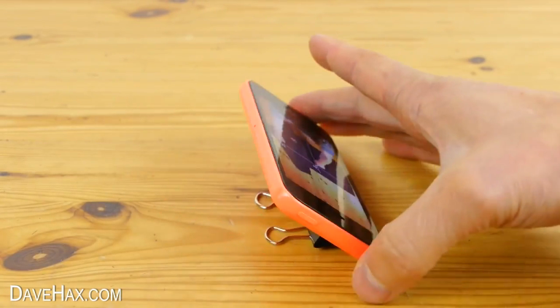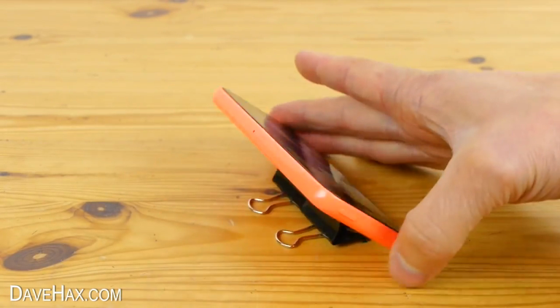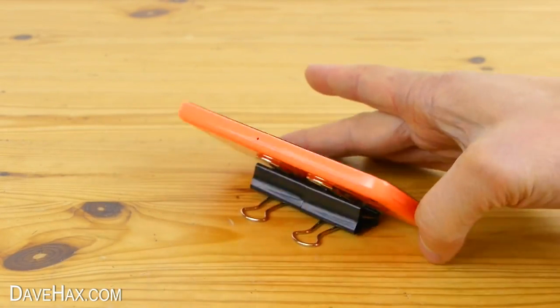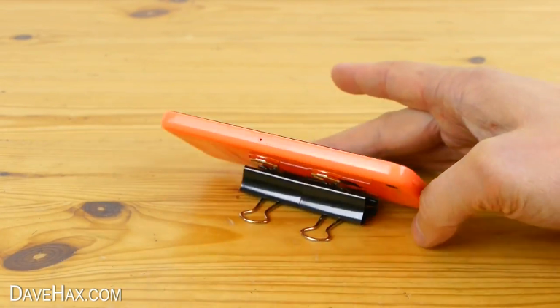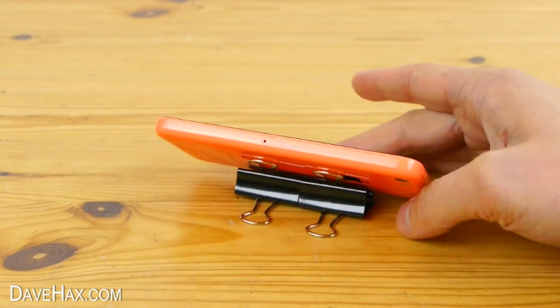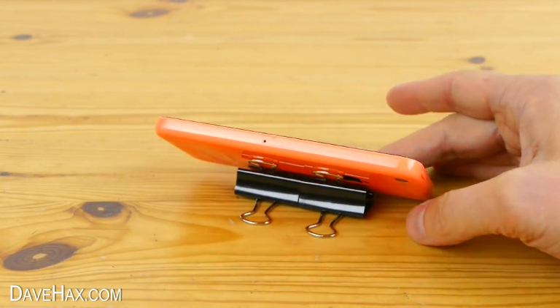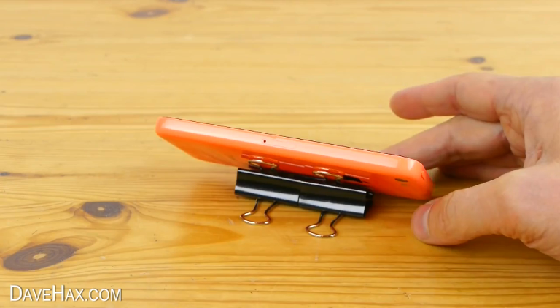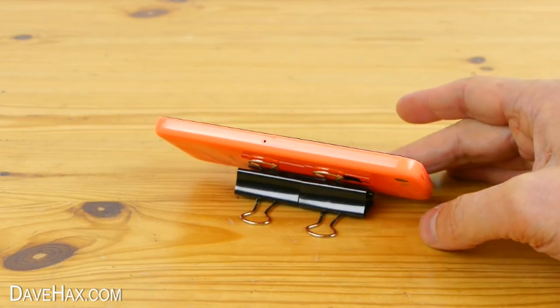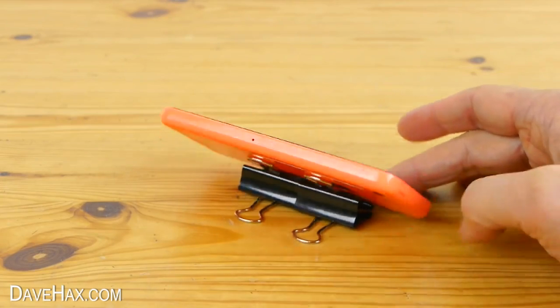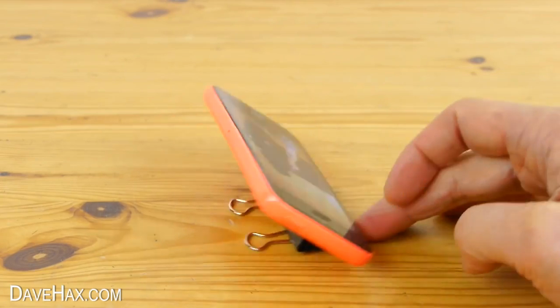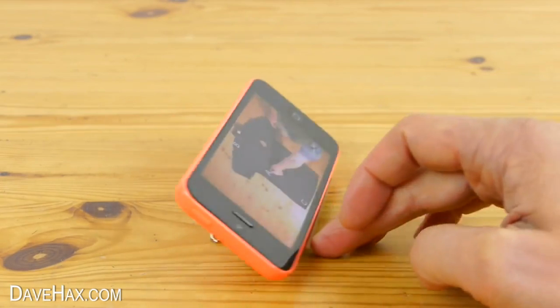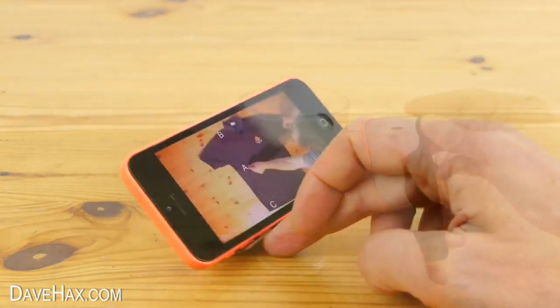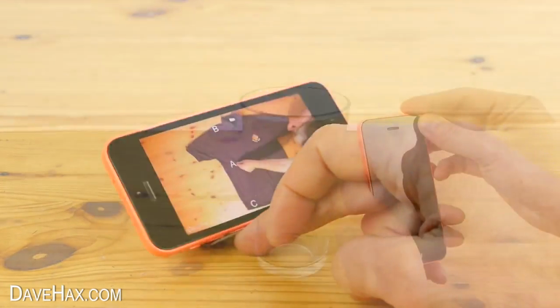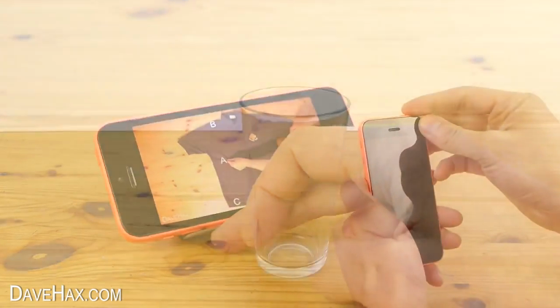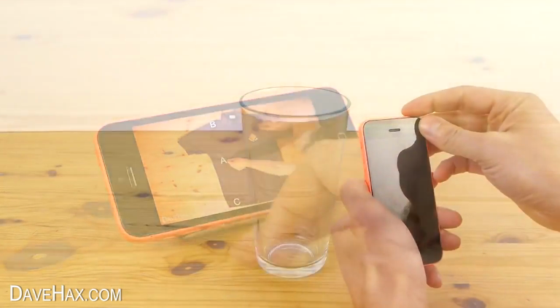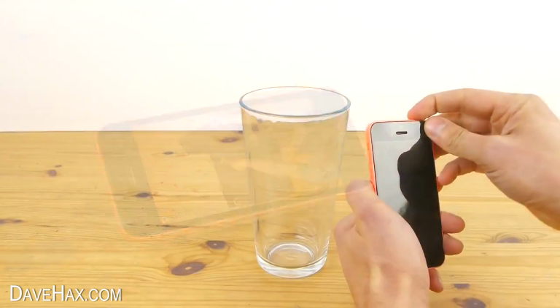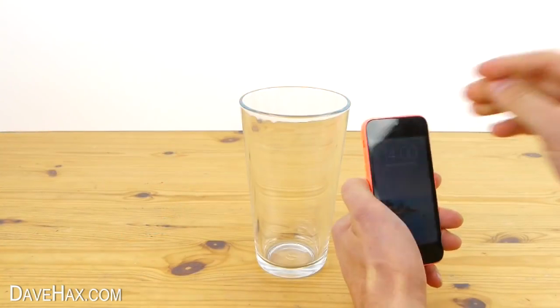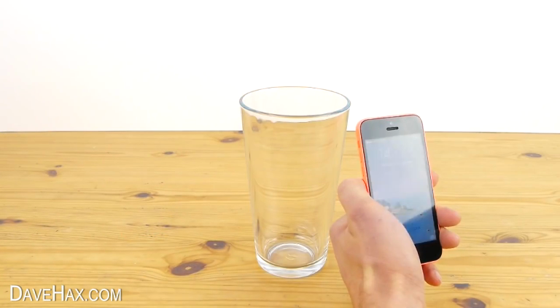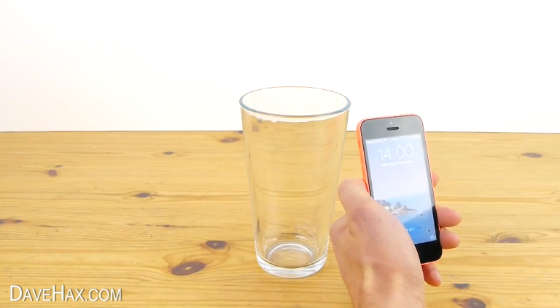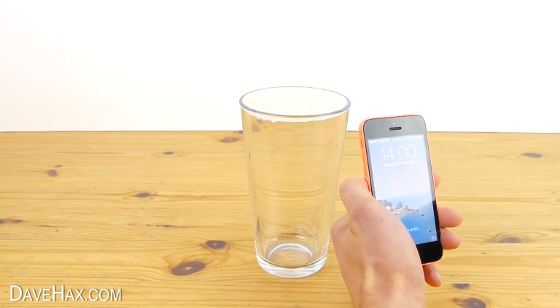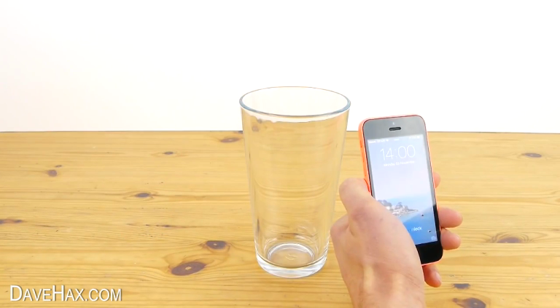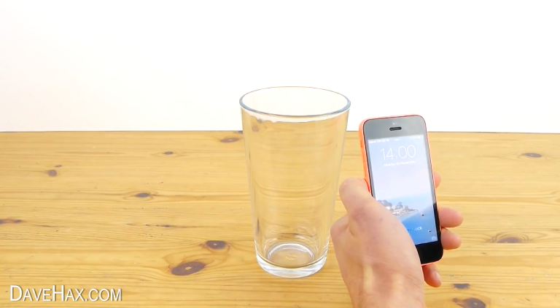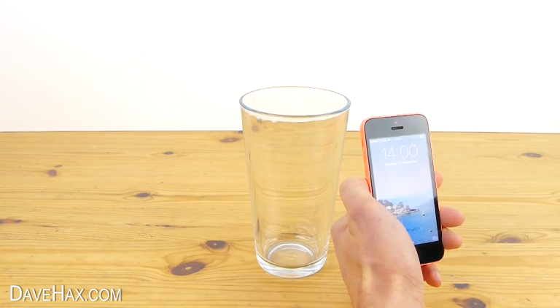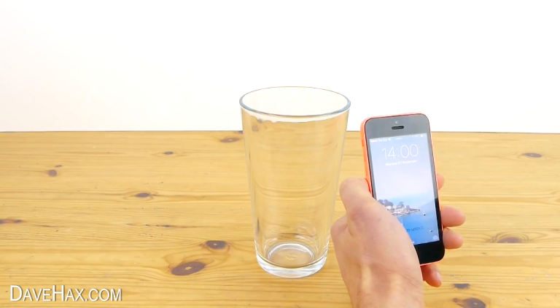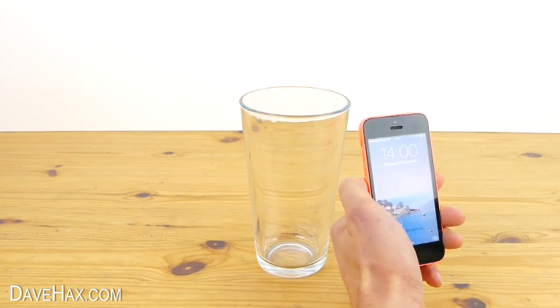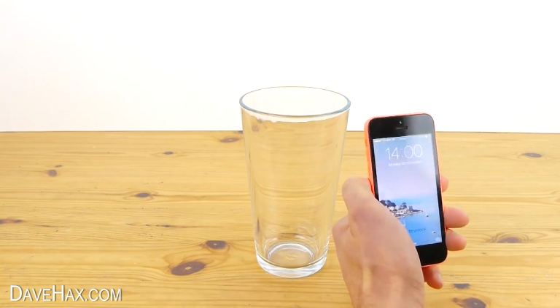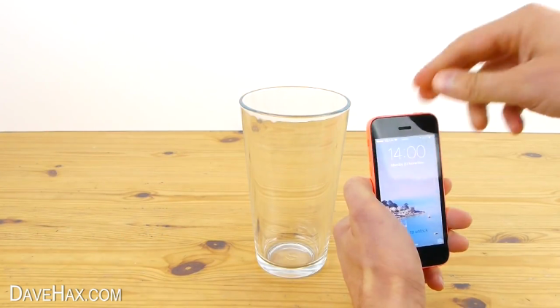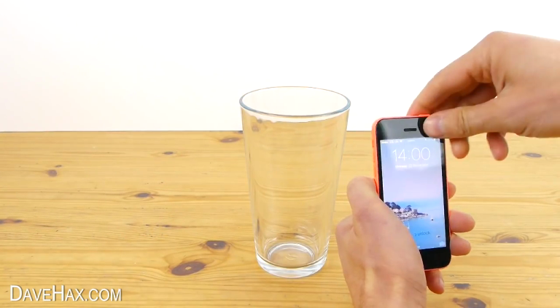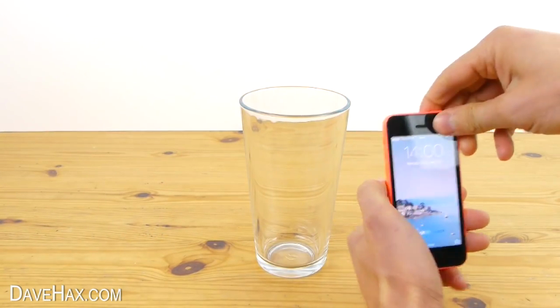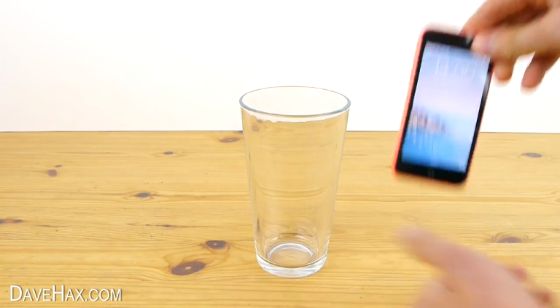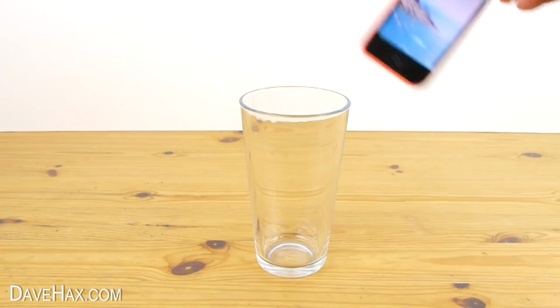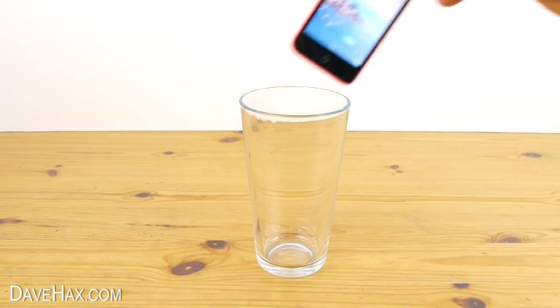If you like listening to music on your phone, you can place it into an empty glass or cup to amplify the sound.